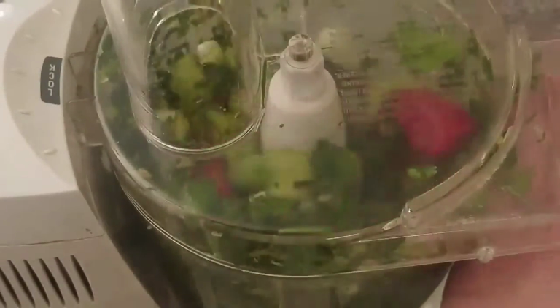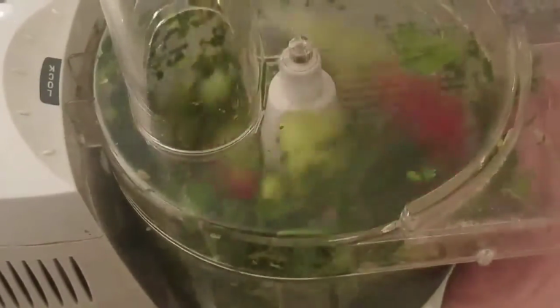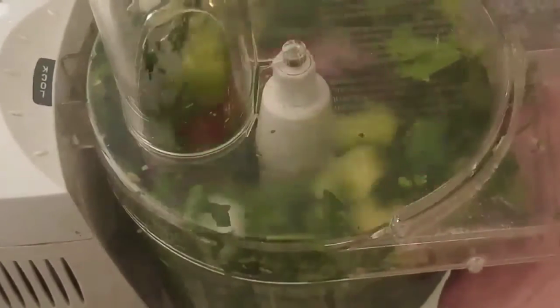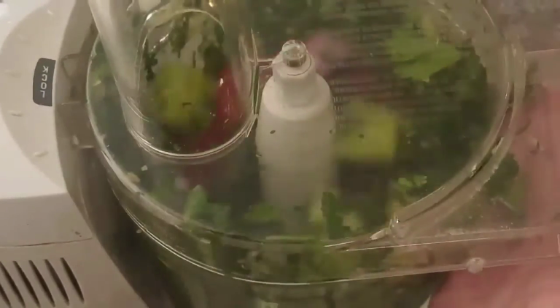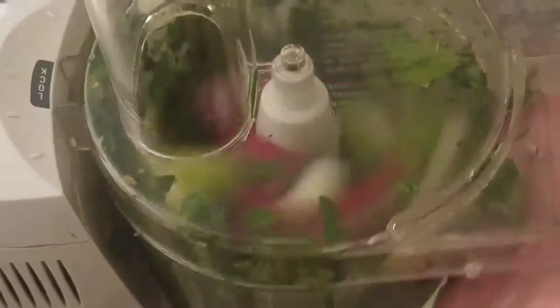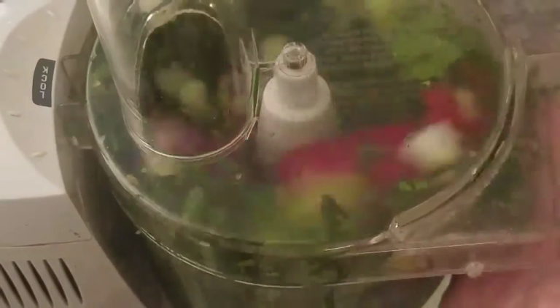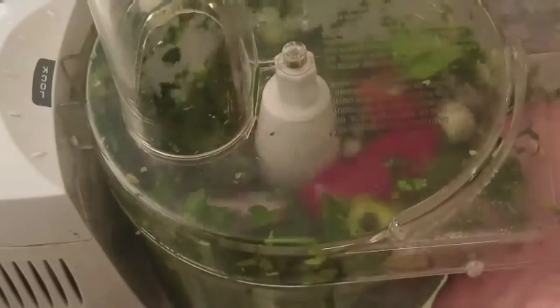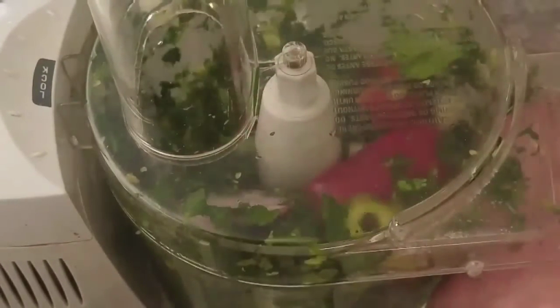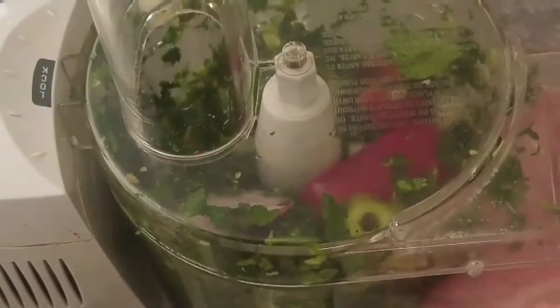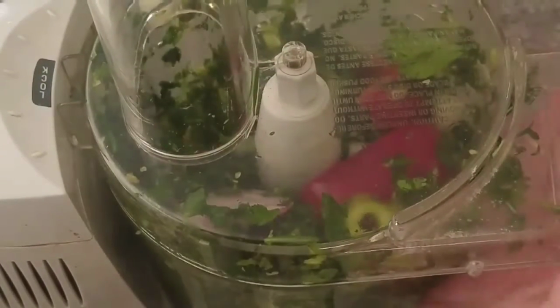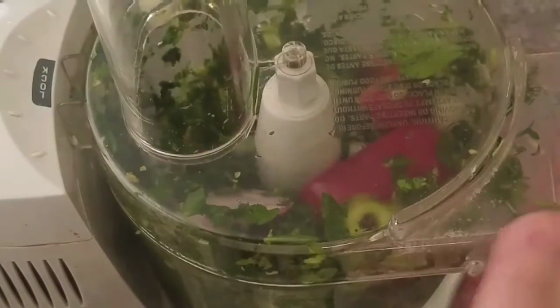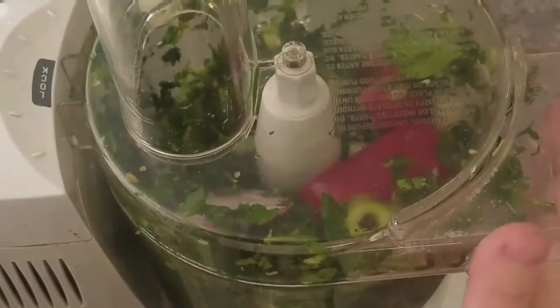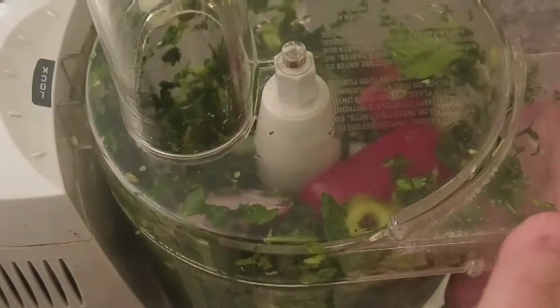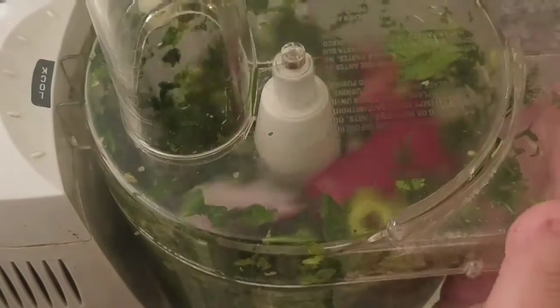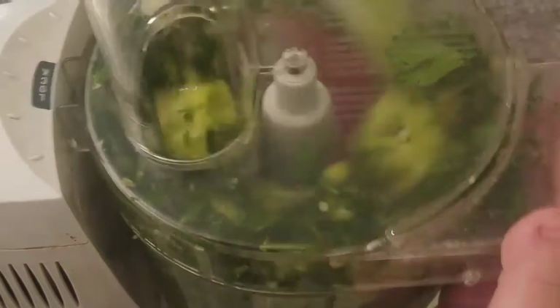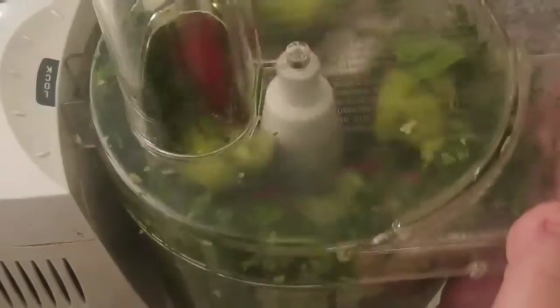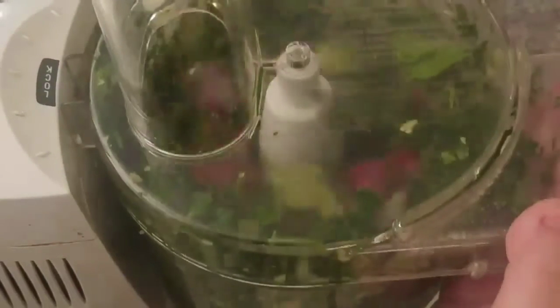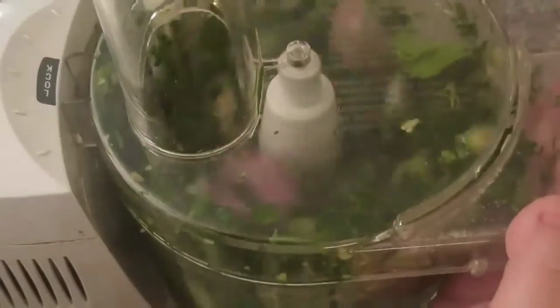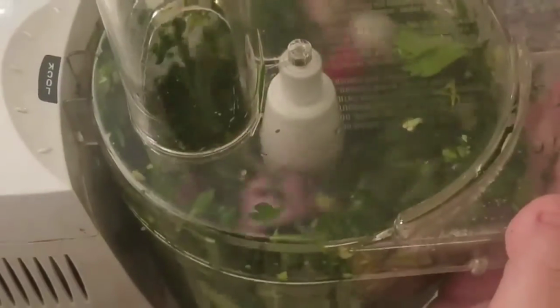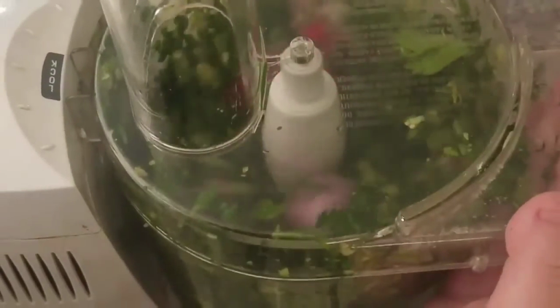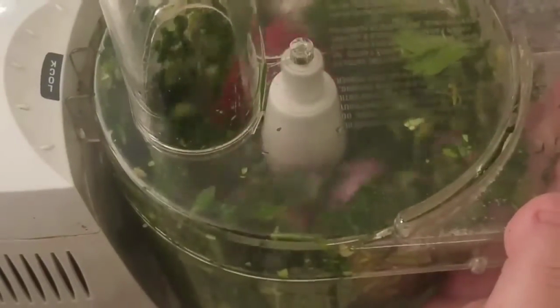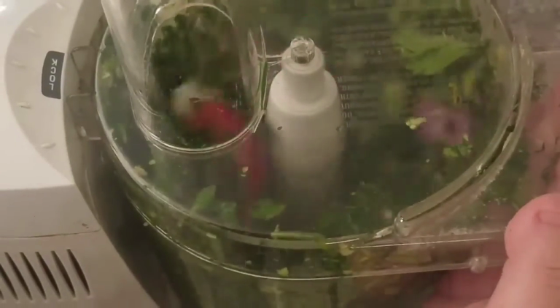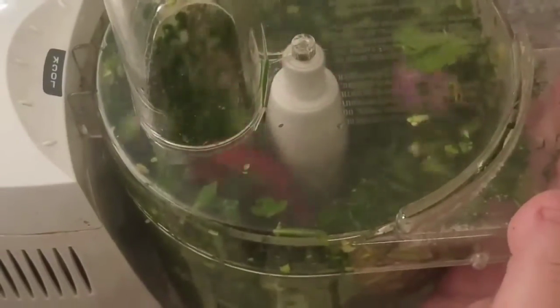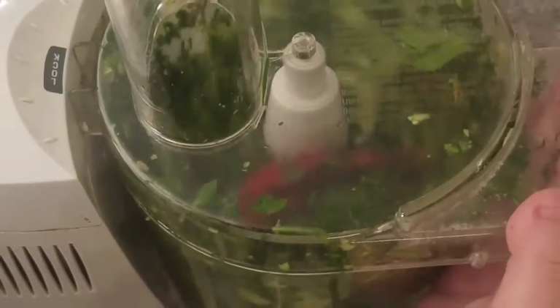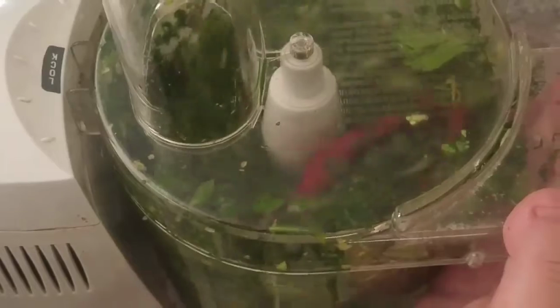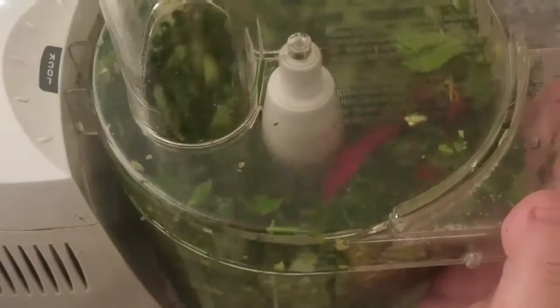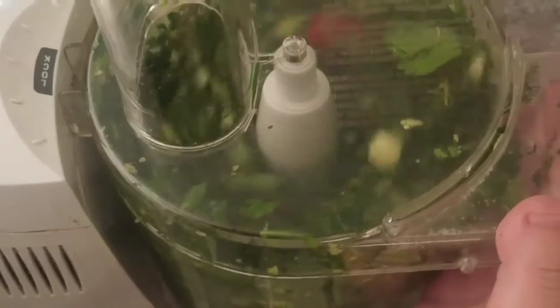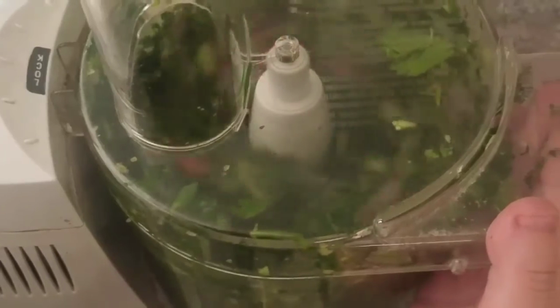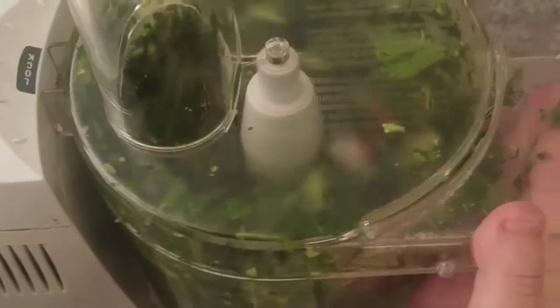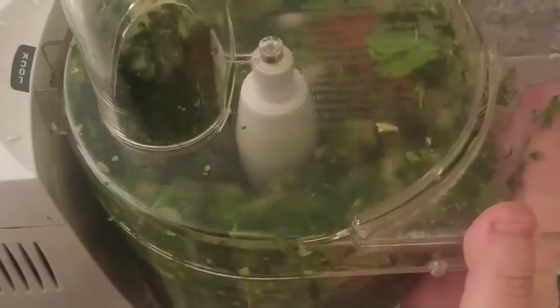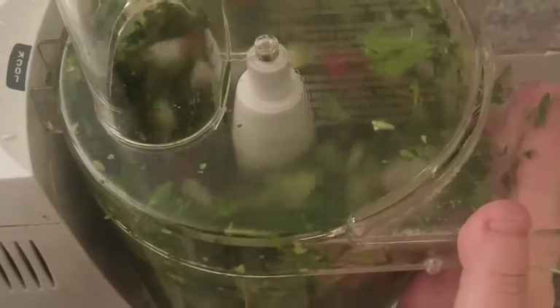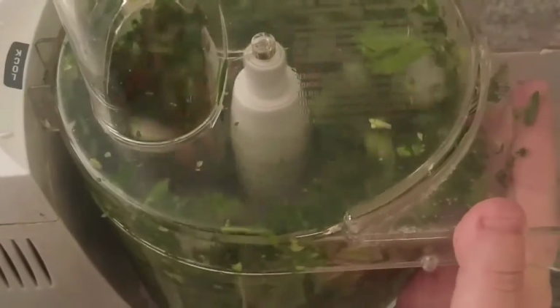Process until everything is chopped up into tiny pieces and well combined.